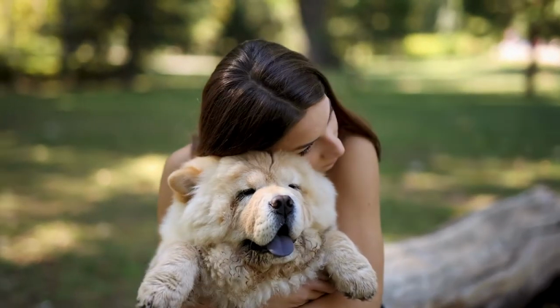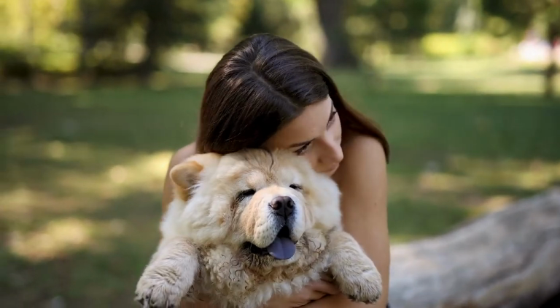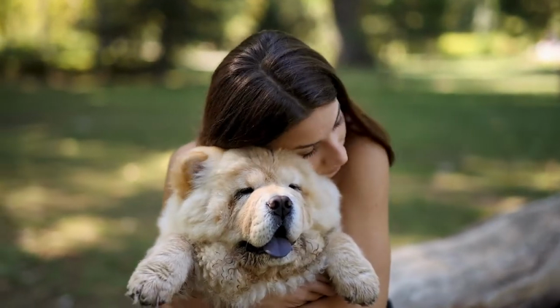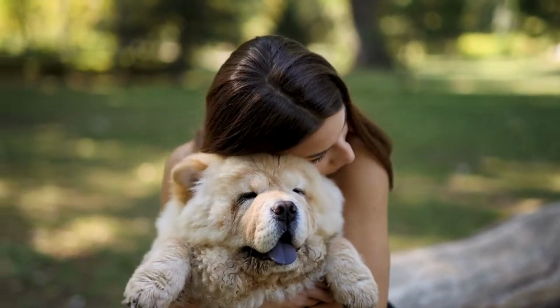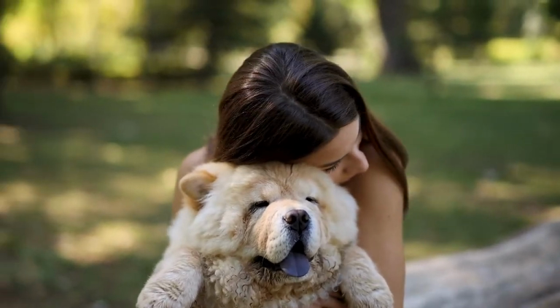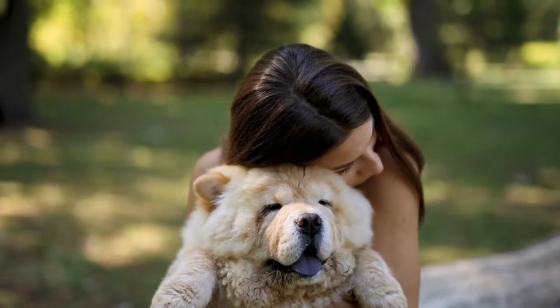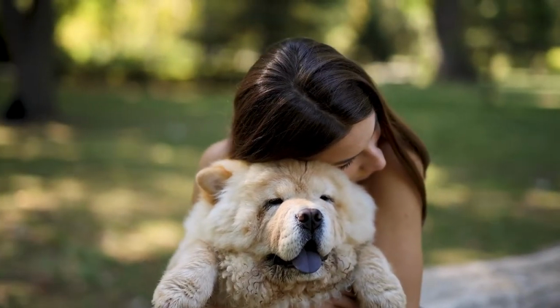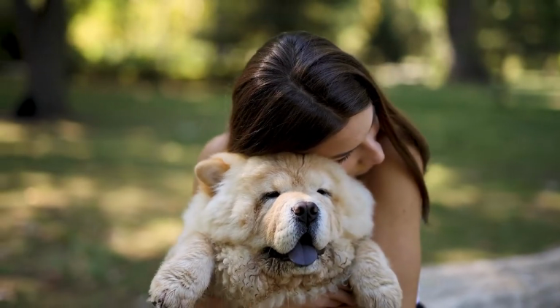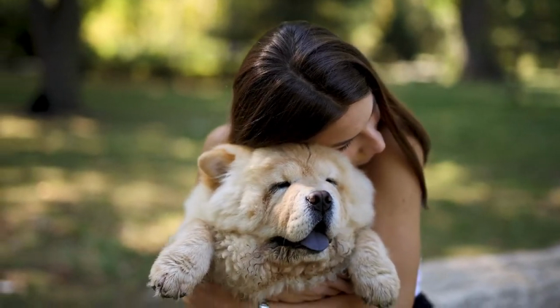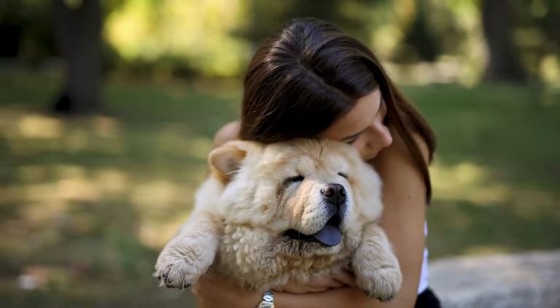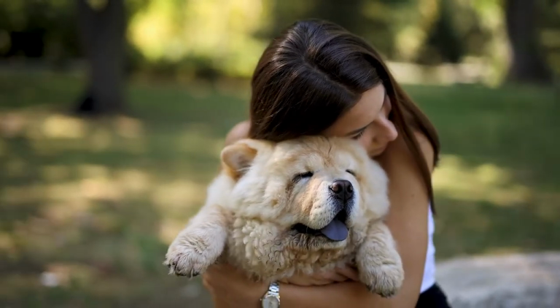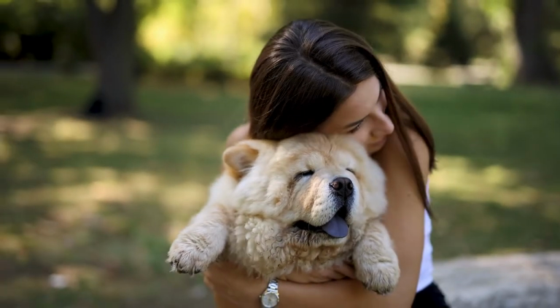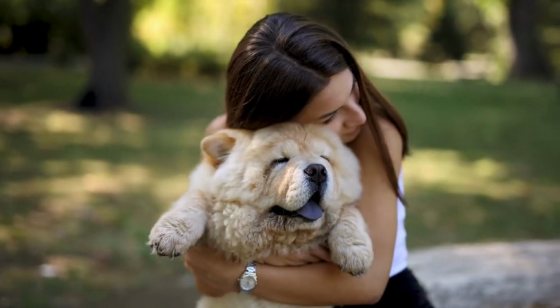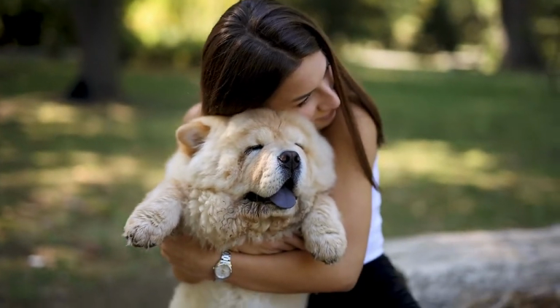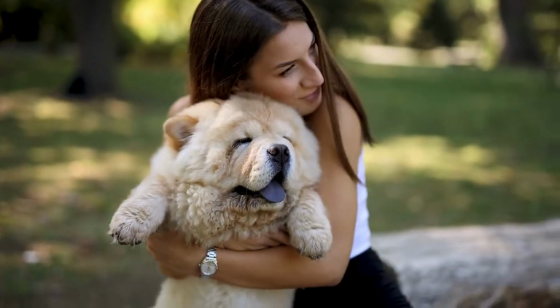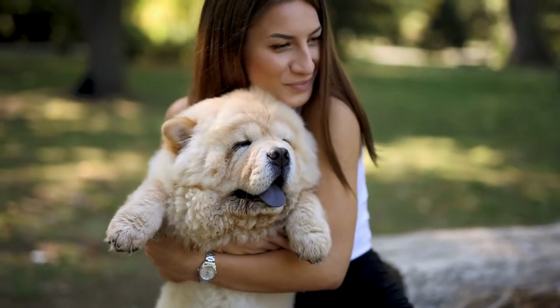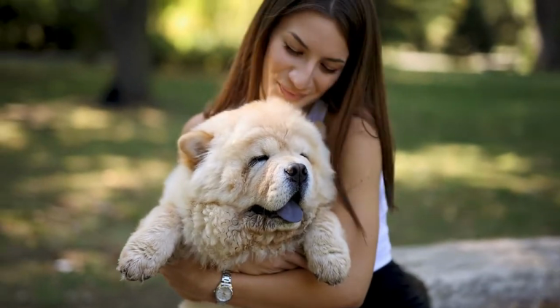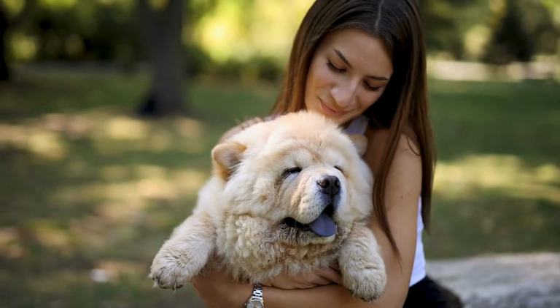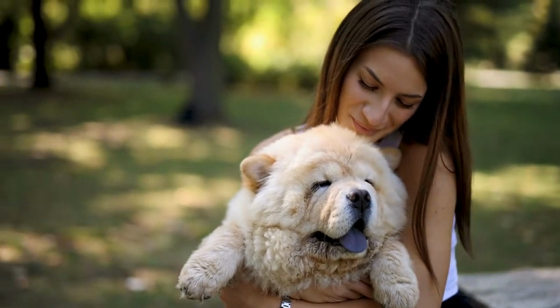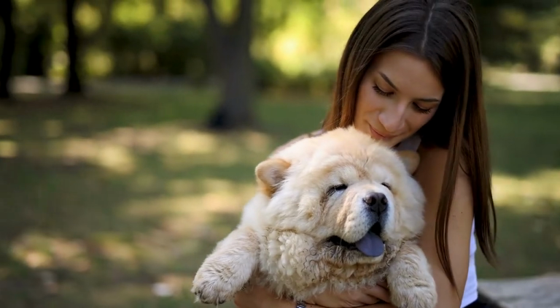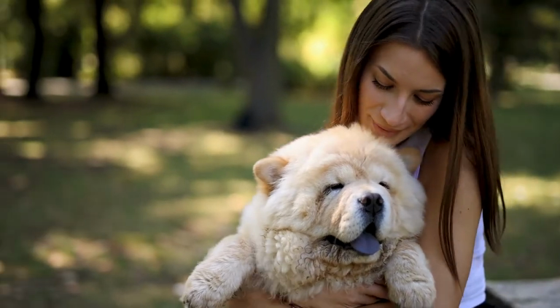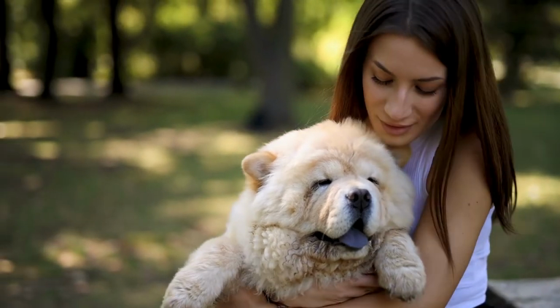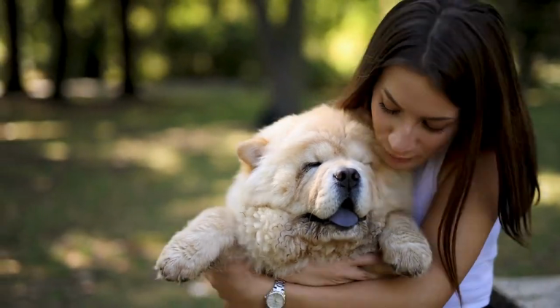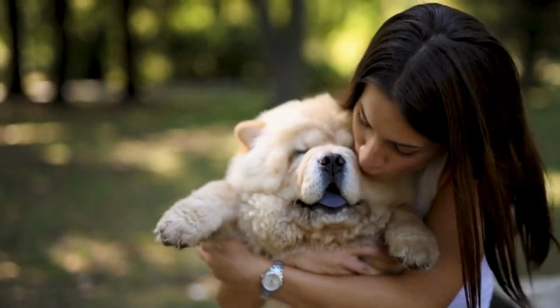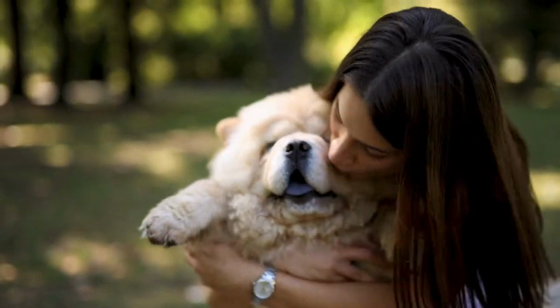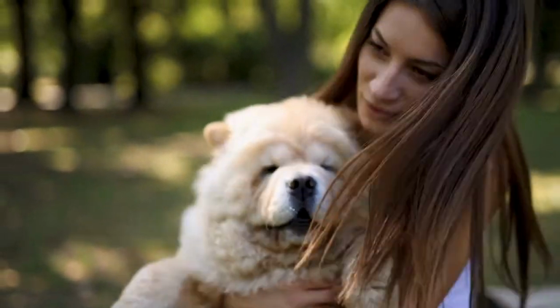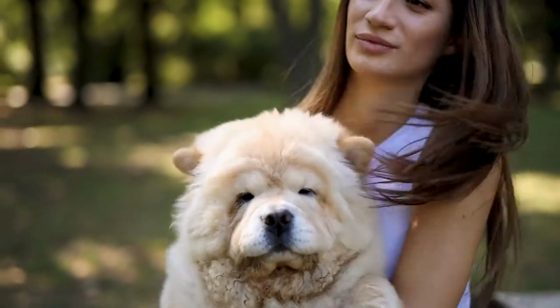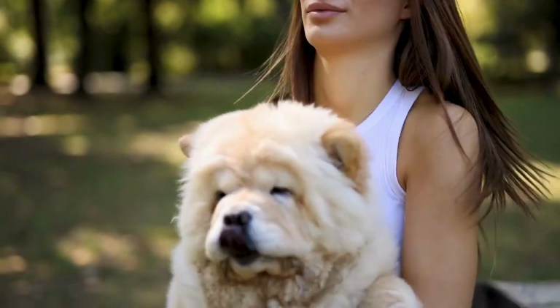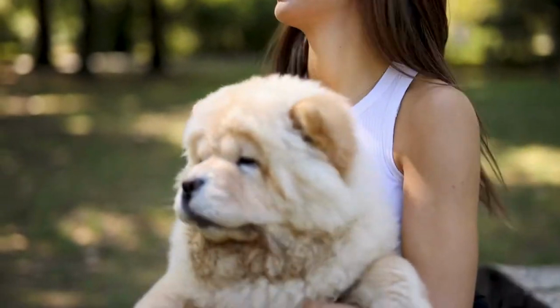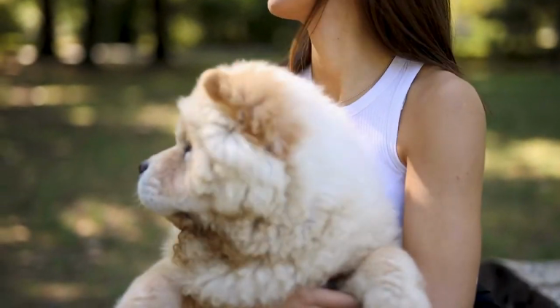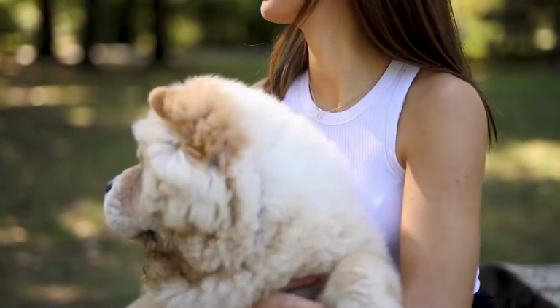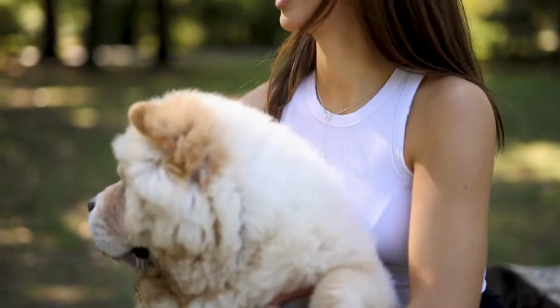For this video, we will talk about the amazing dog breed, the Chow Chow. Is this dog best for your home? Tune in to find out.